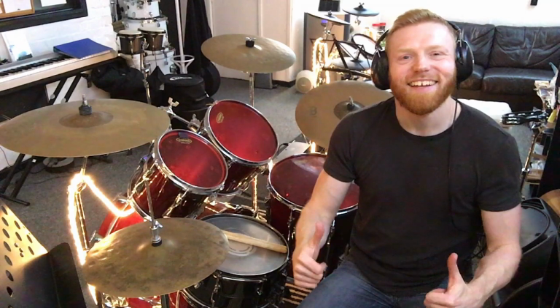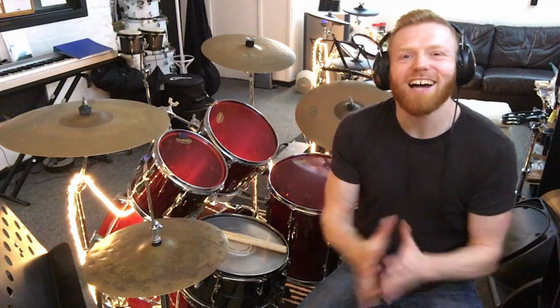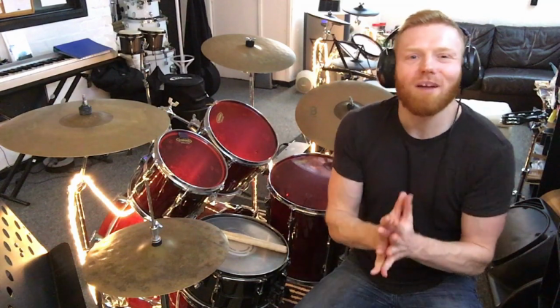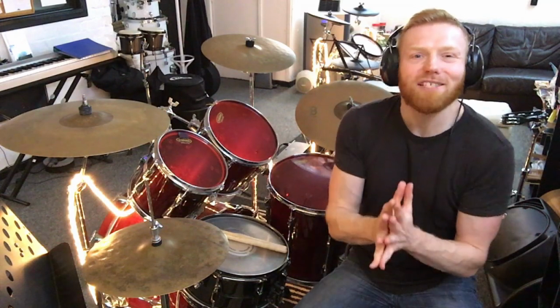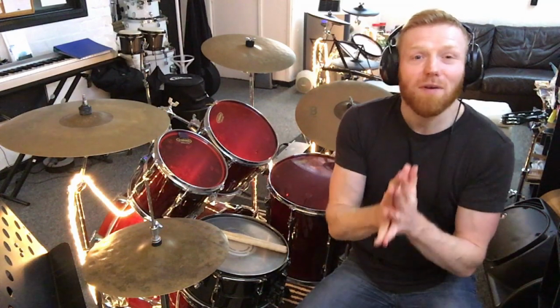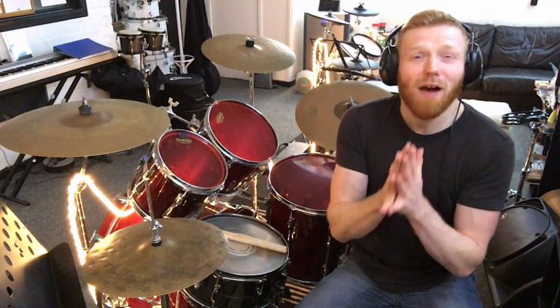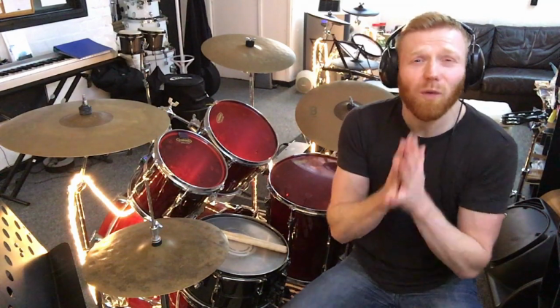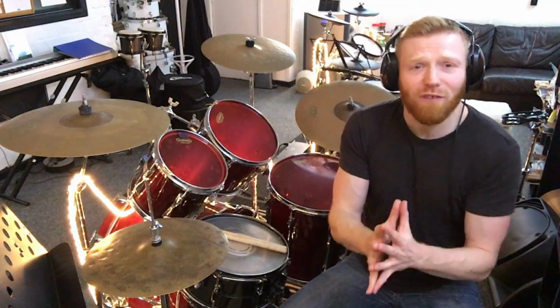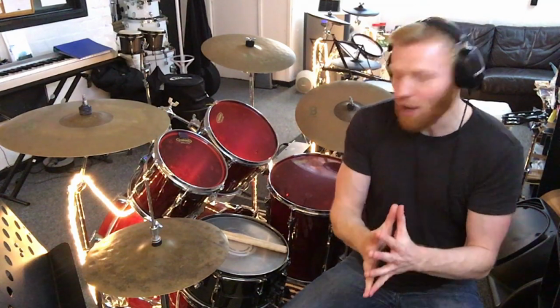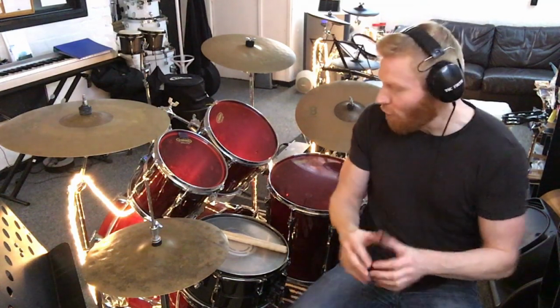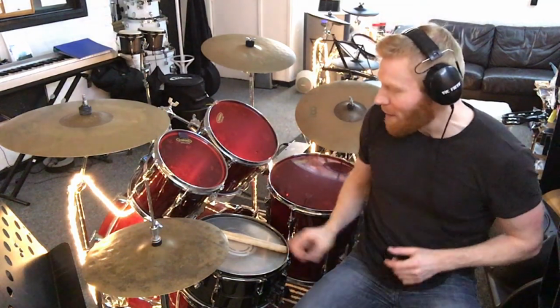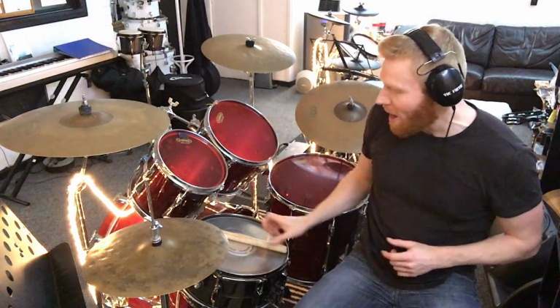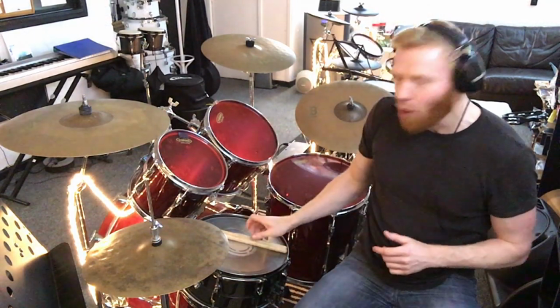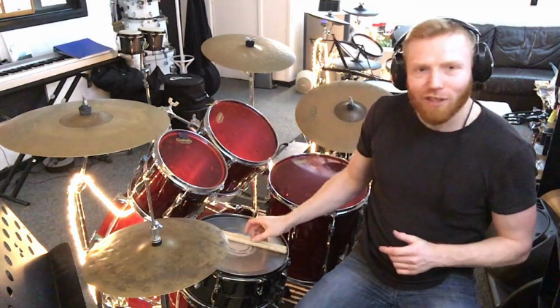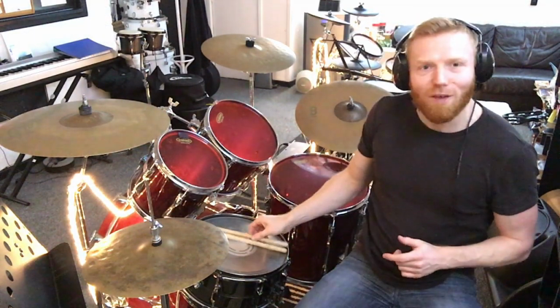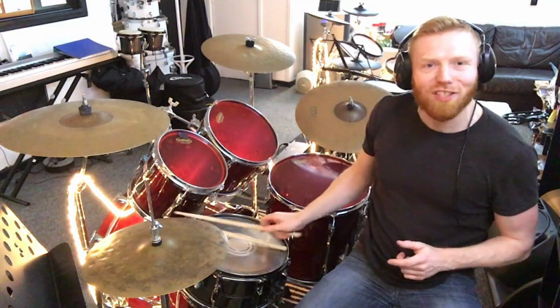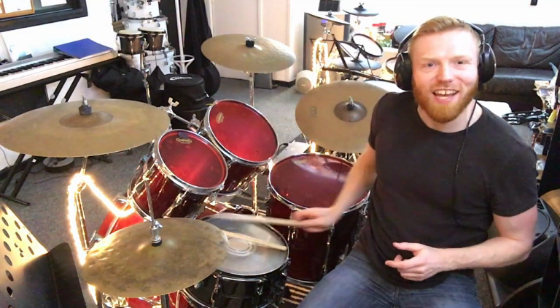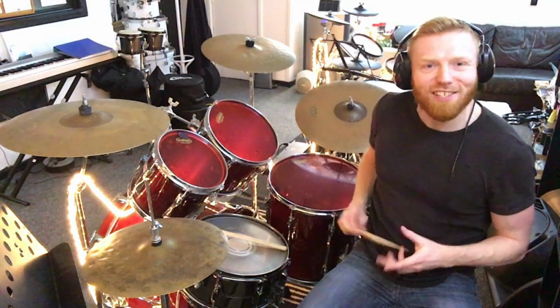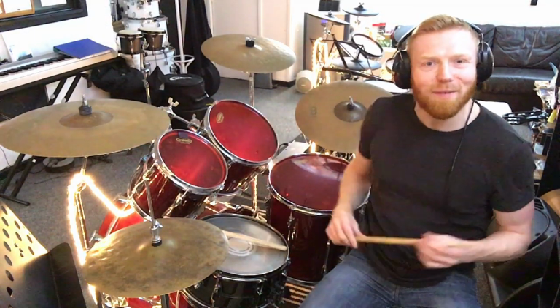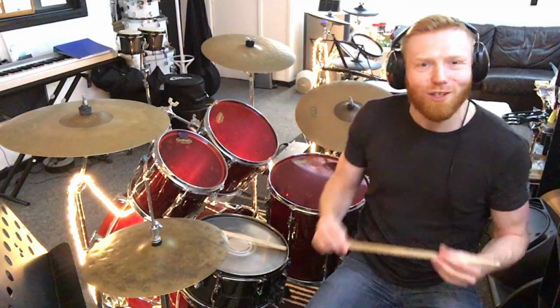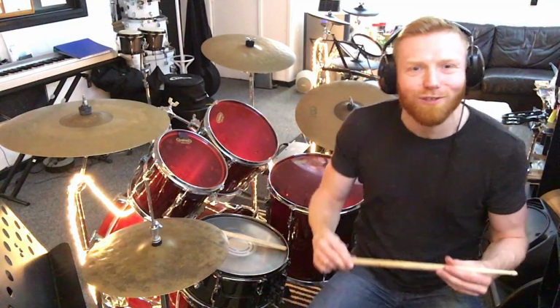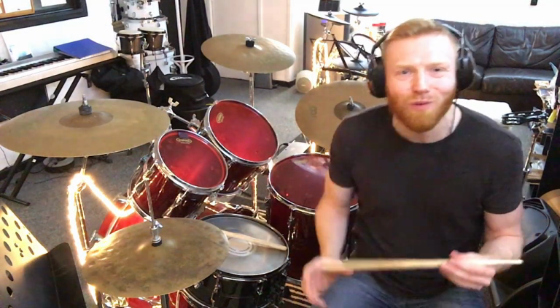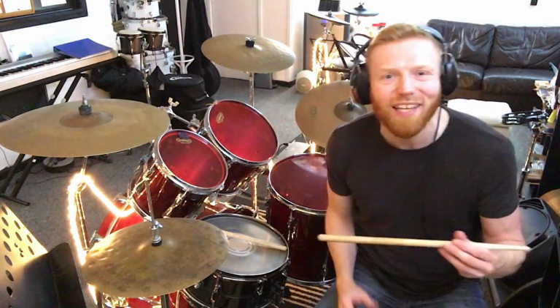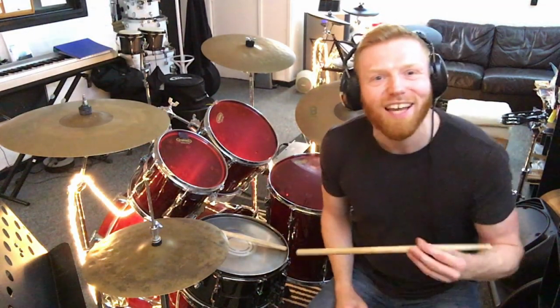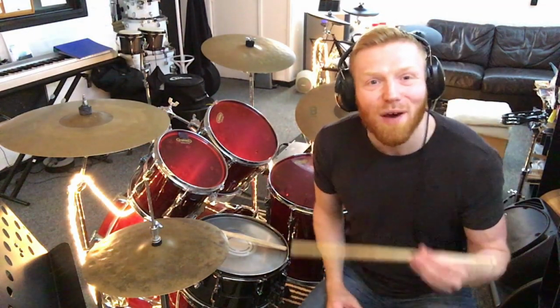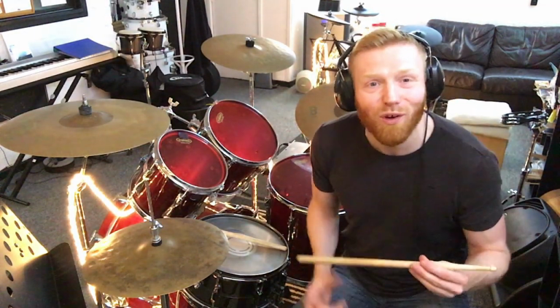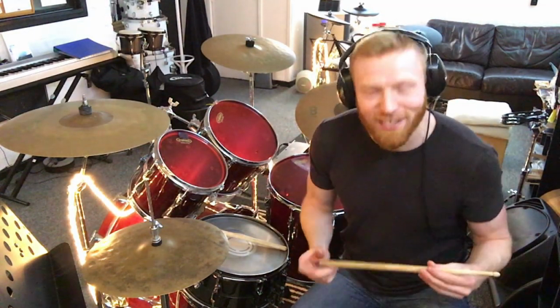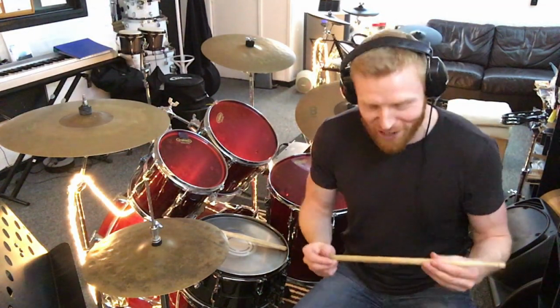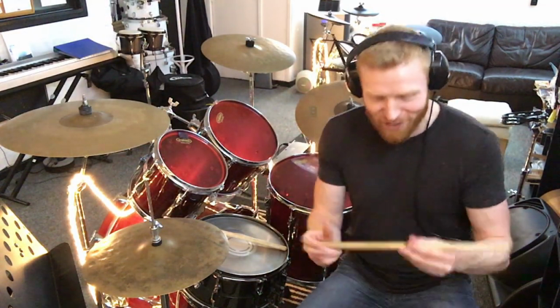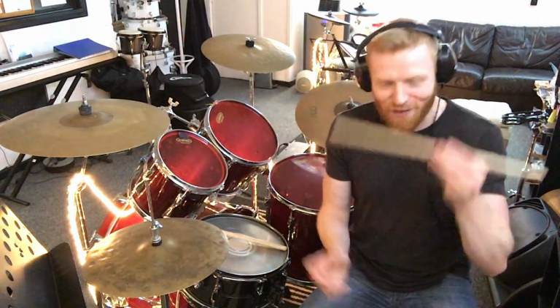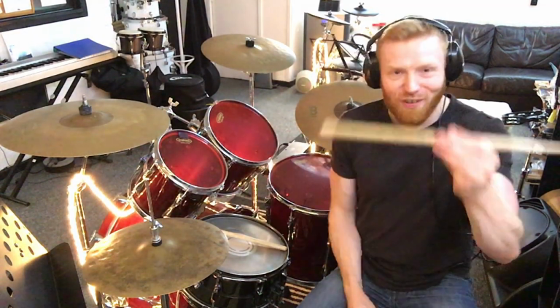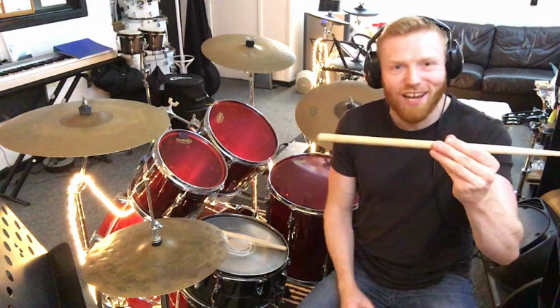Hi drummers, hope you're well. Quick video for you about holding the drumstick. This is going to be short and sweet, but I thought it deserved its own video.